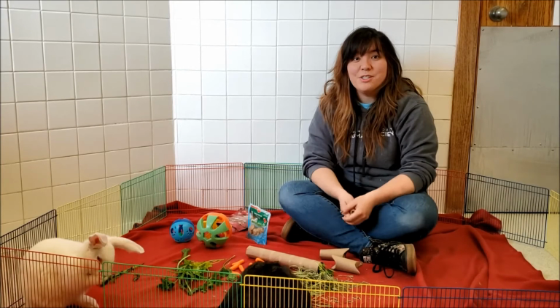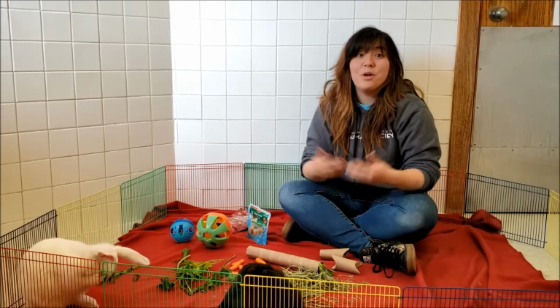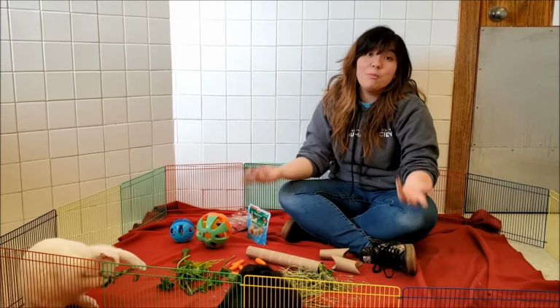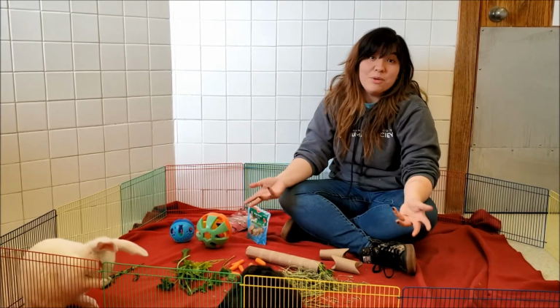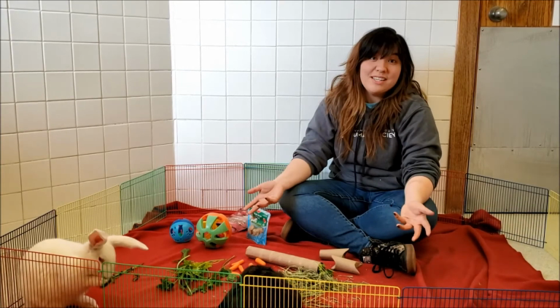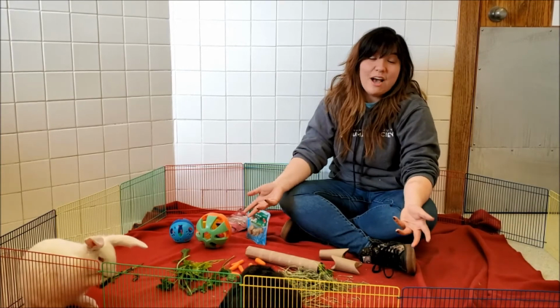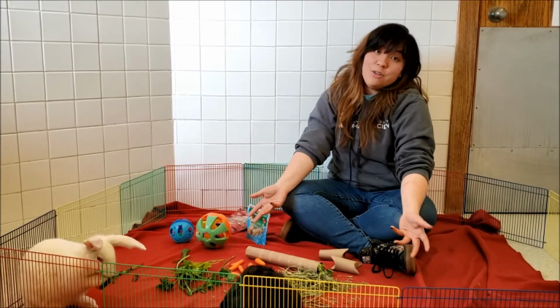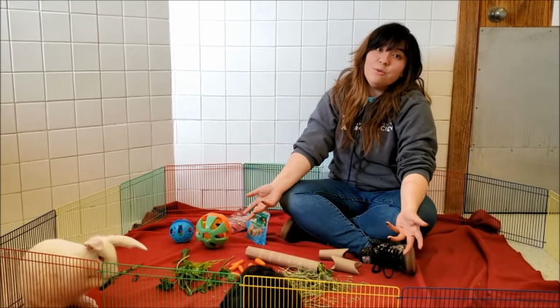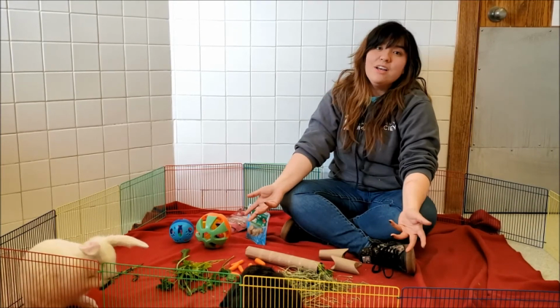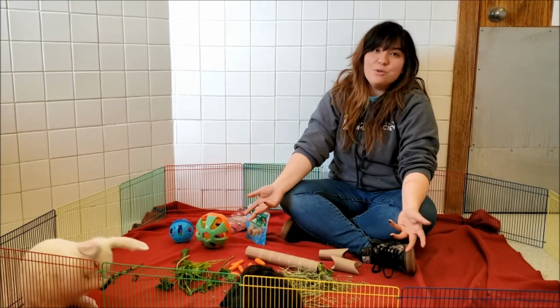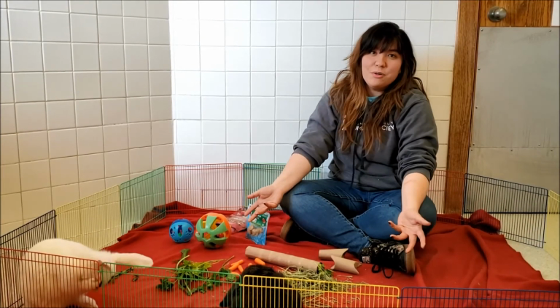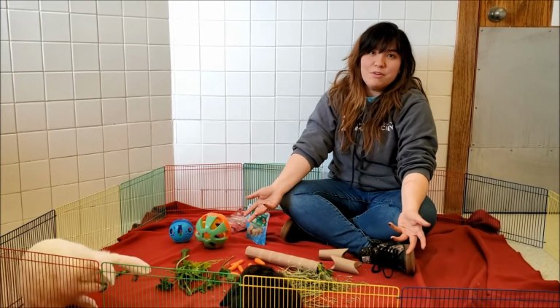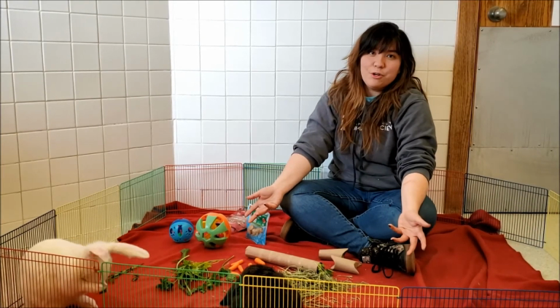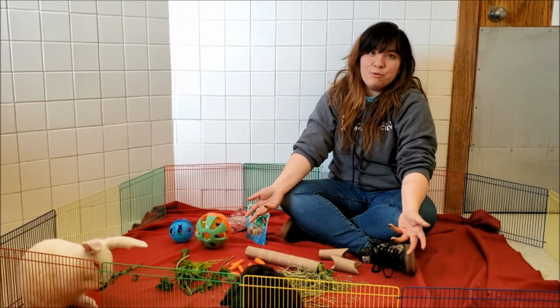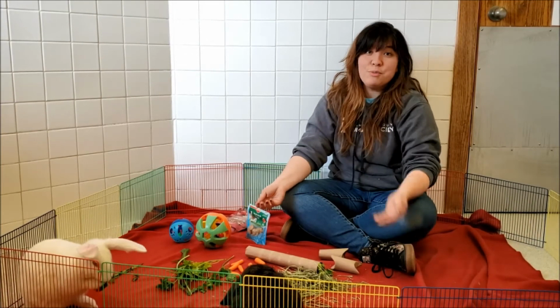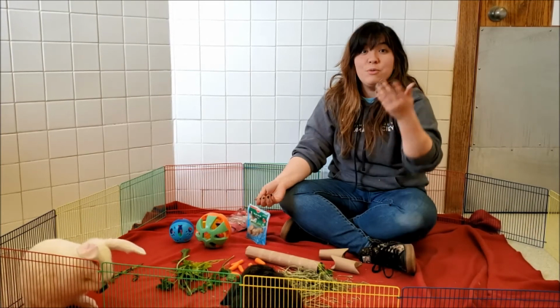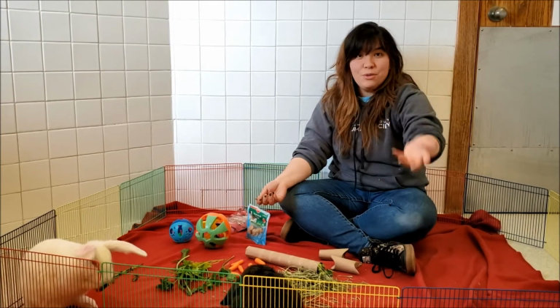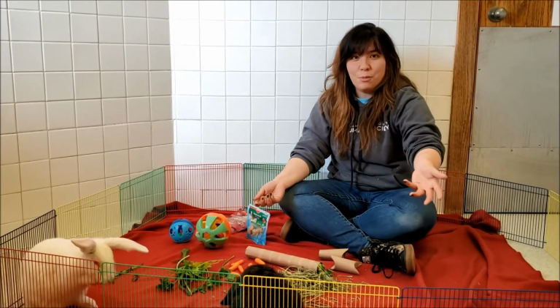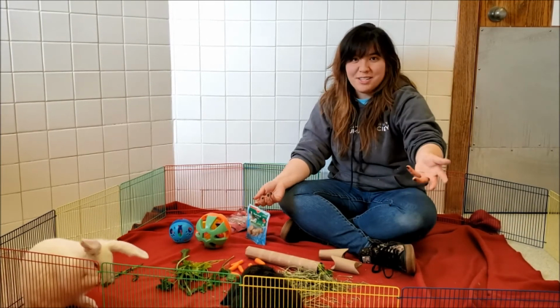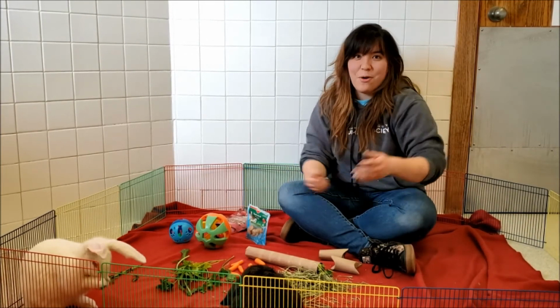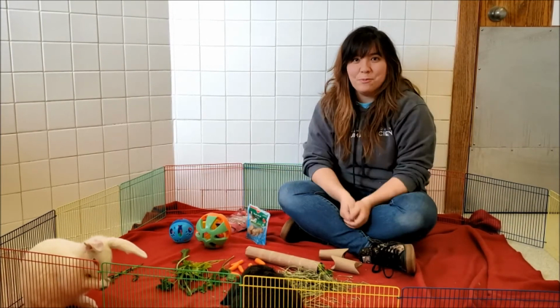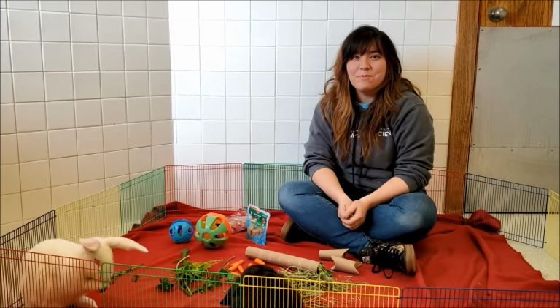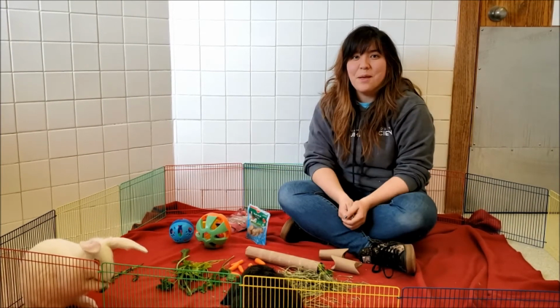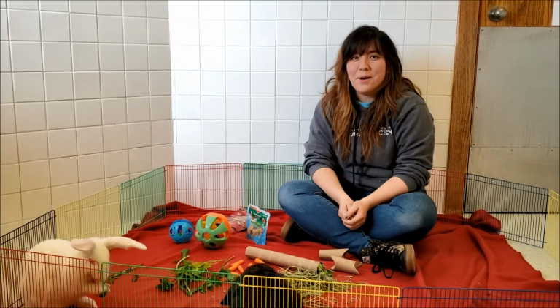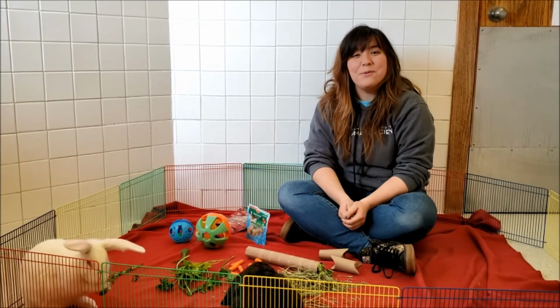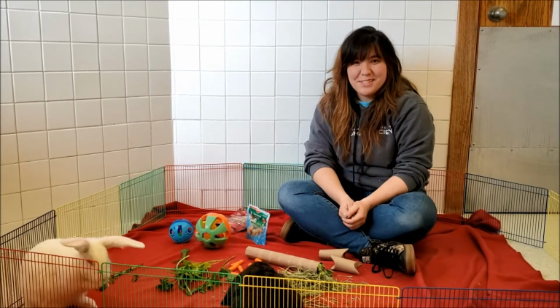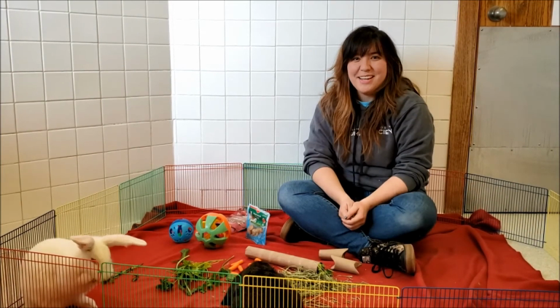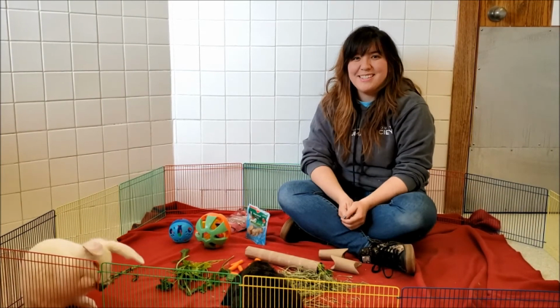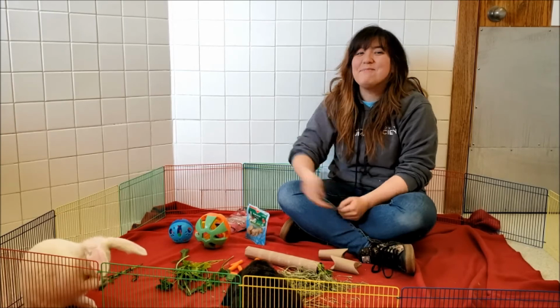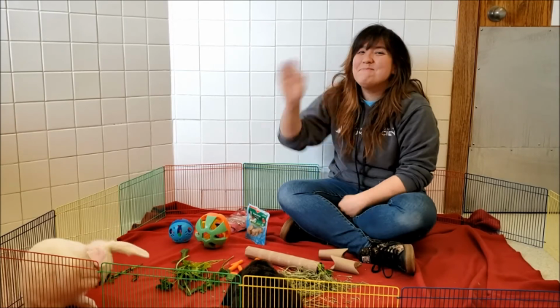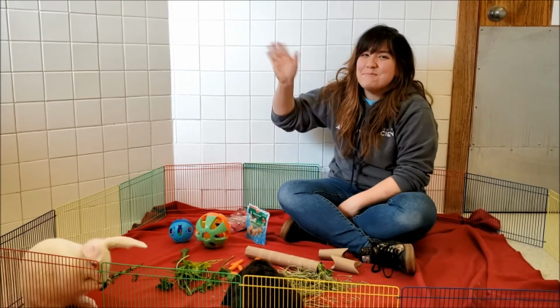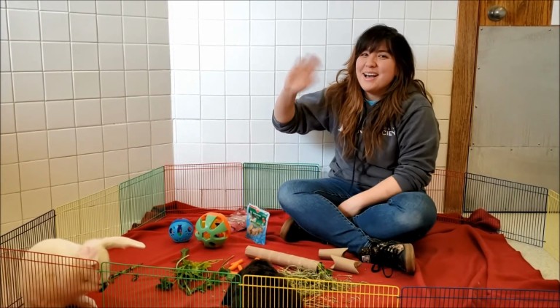We hope that you try a little bit of critter enrichment with your pets at home. We'll see you next time. Bye!